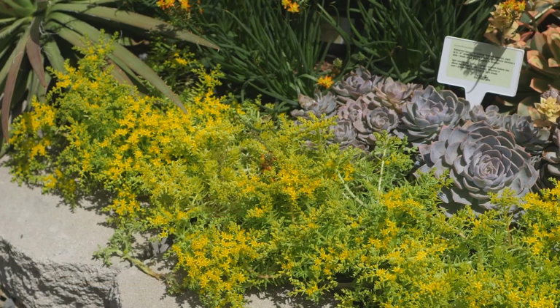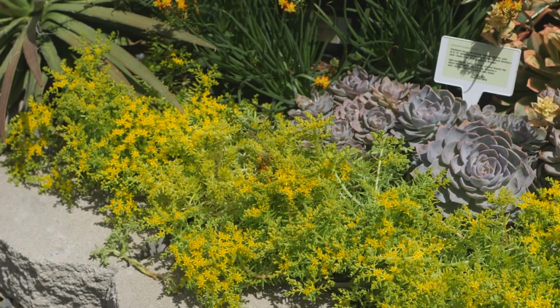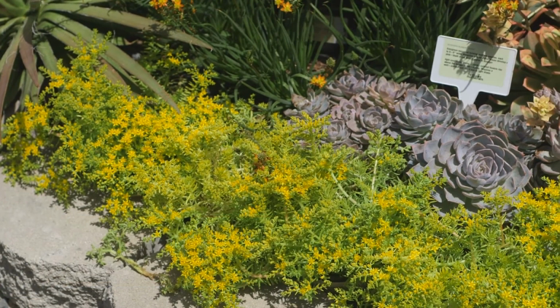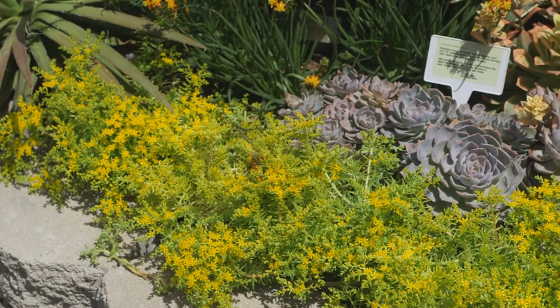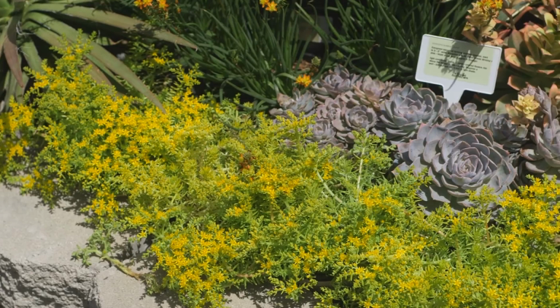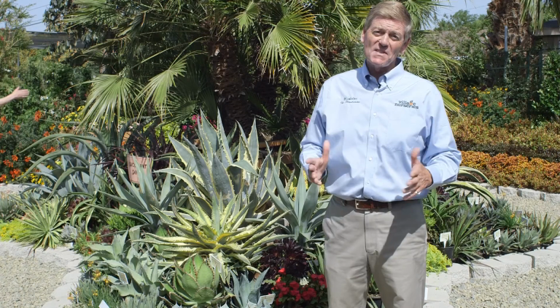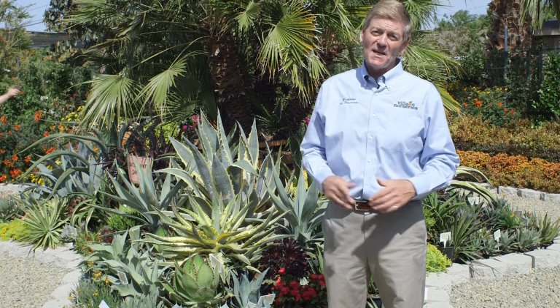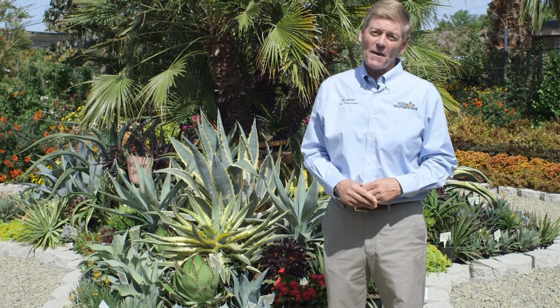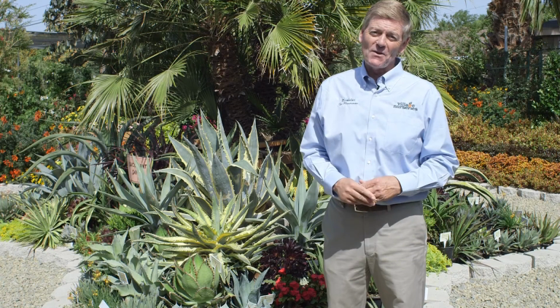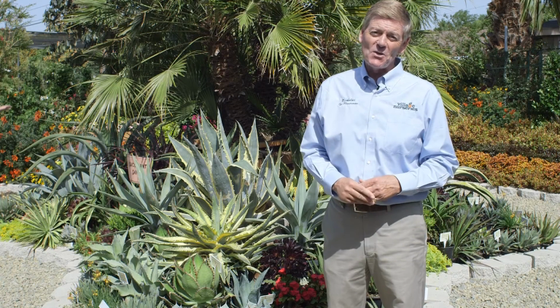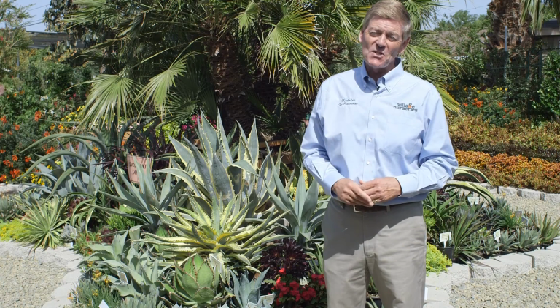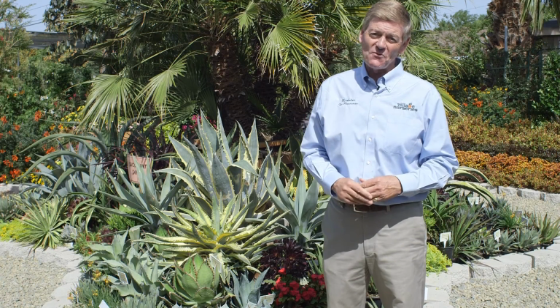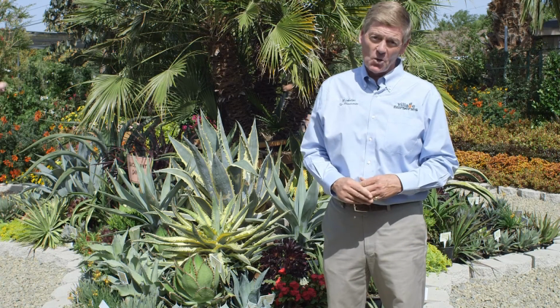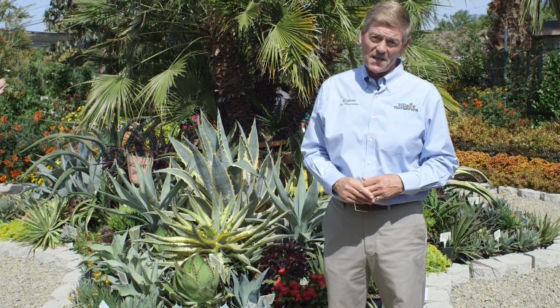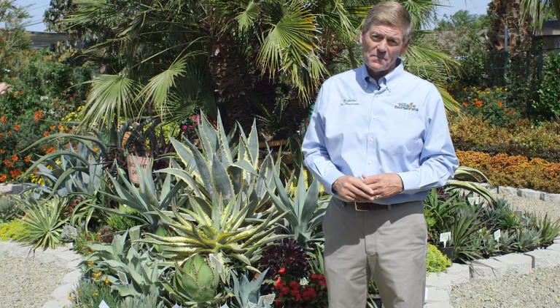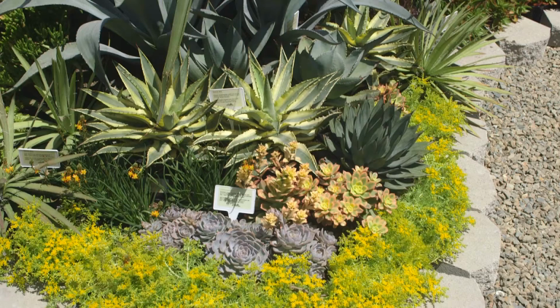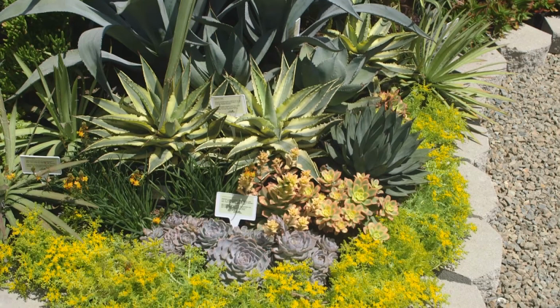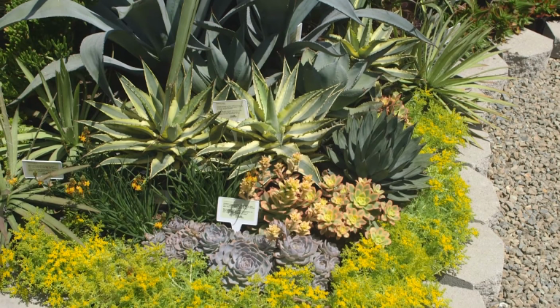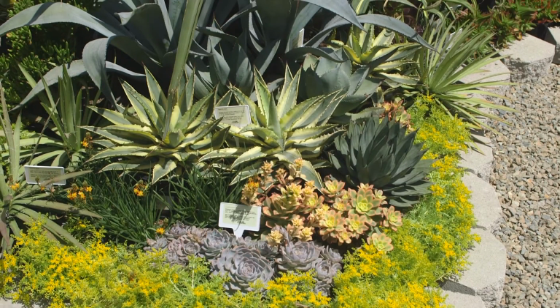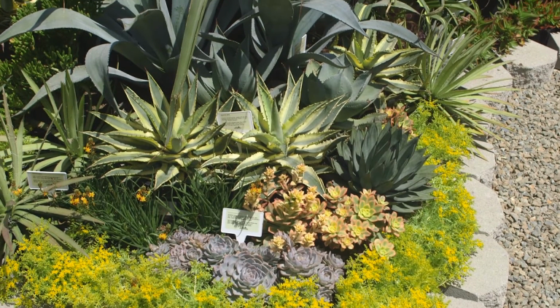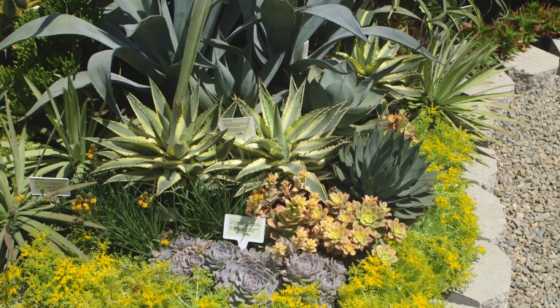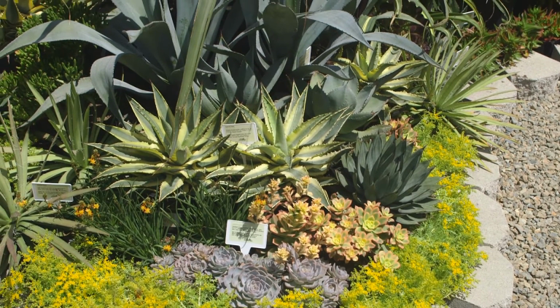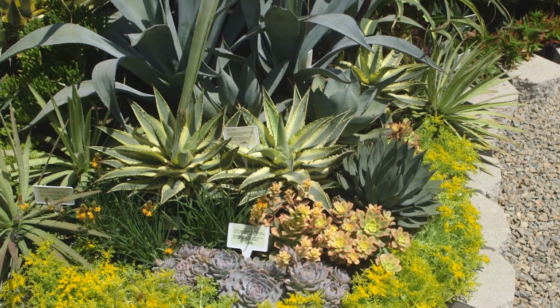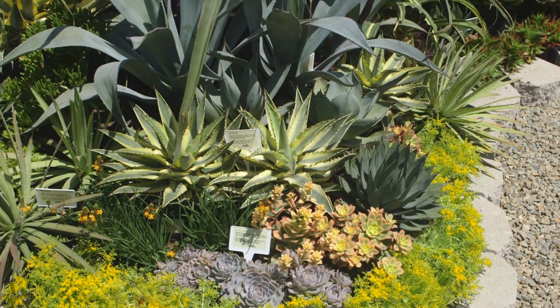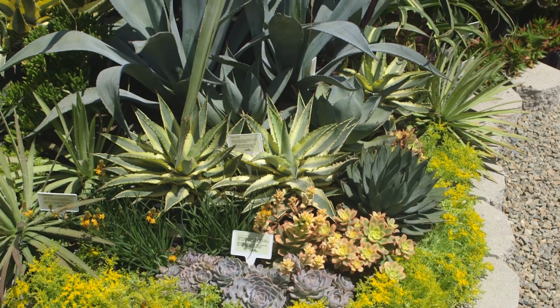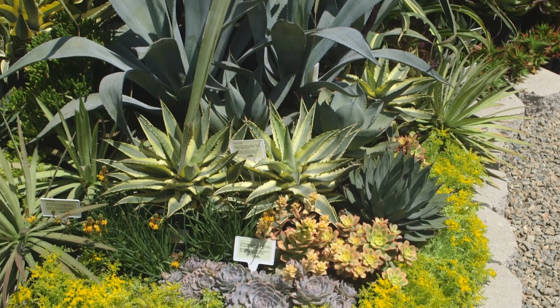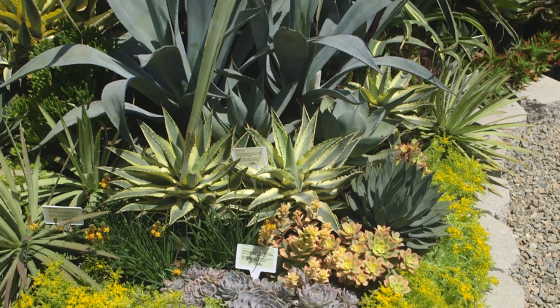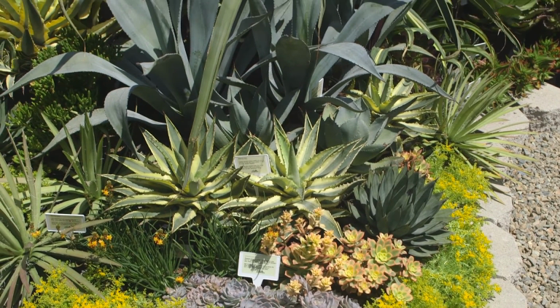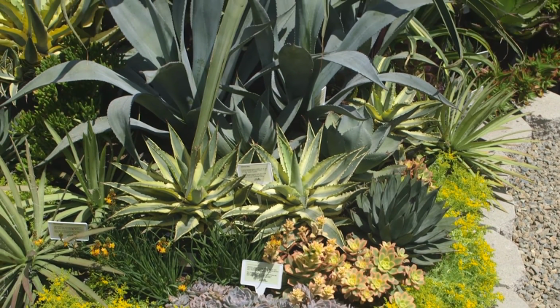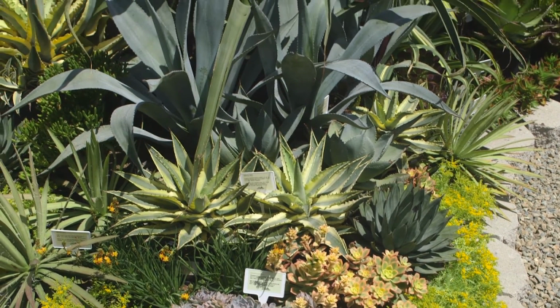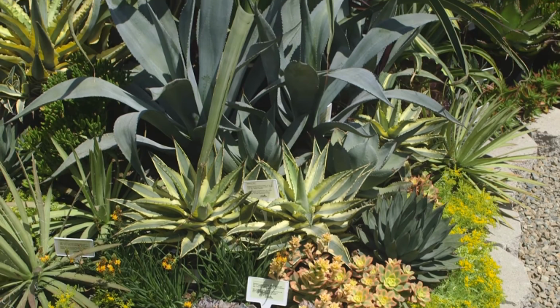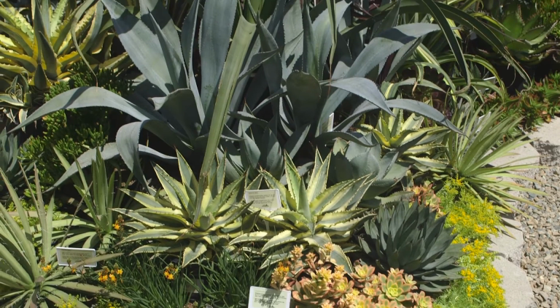We're all concerned about the usage of water, and these plants solve those difficult situations.